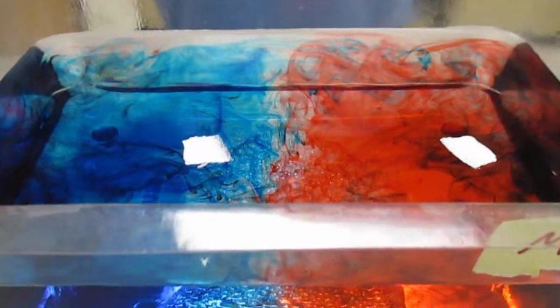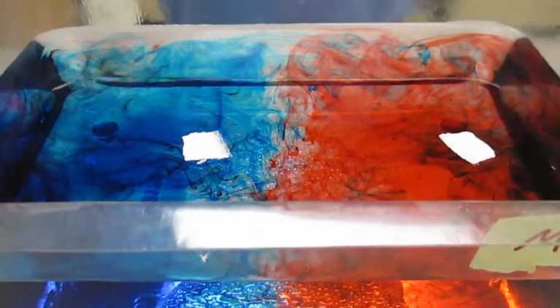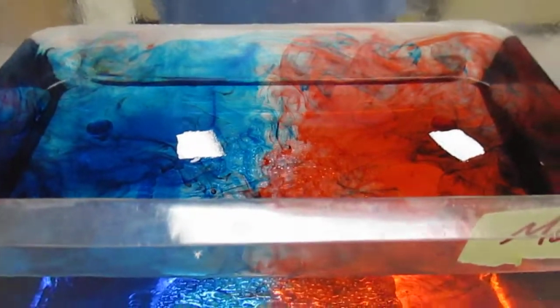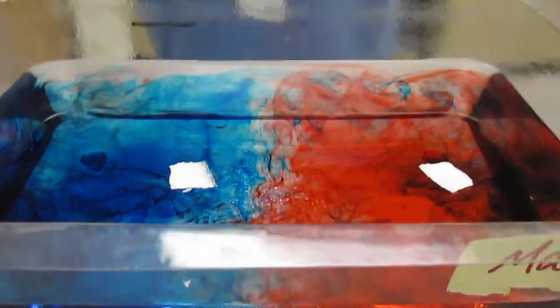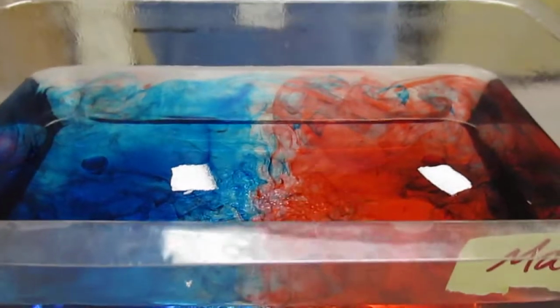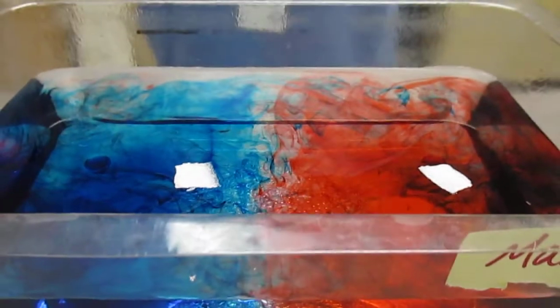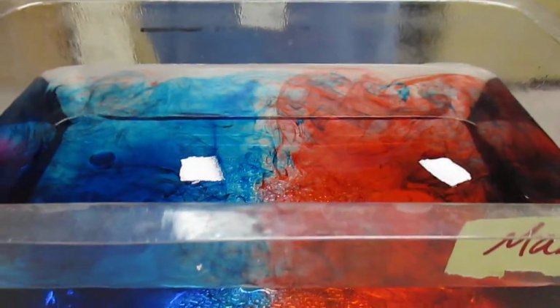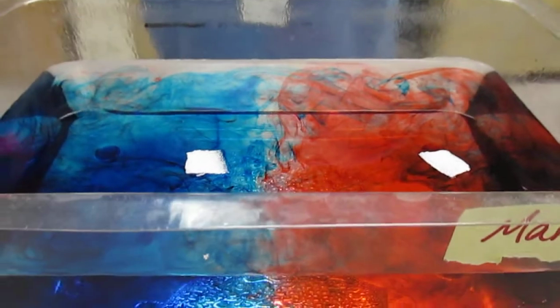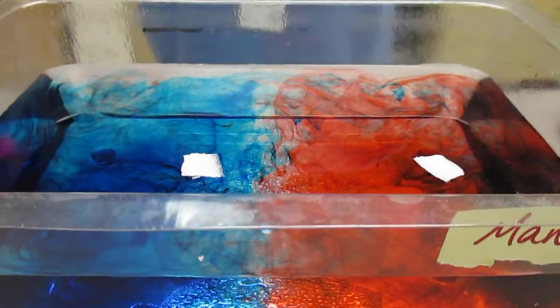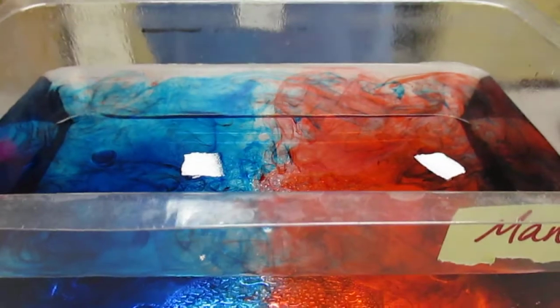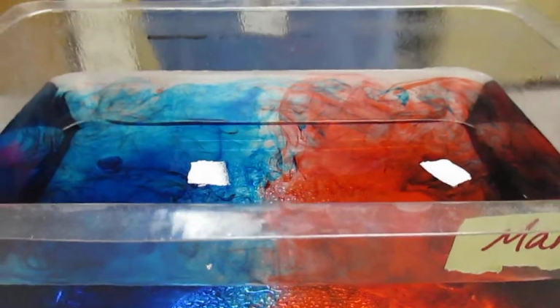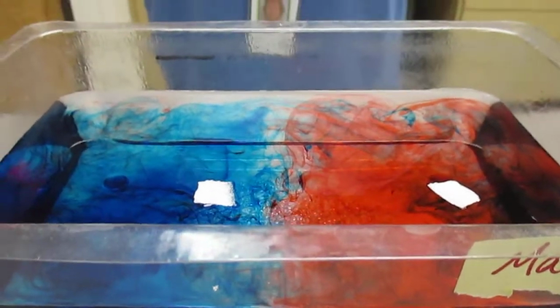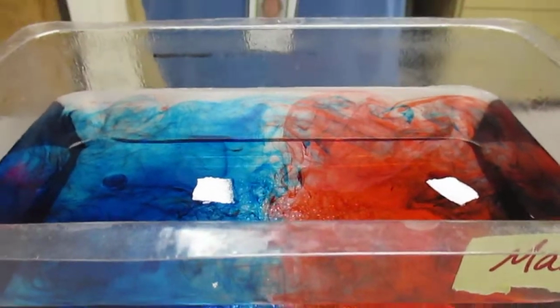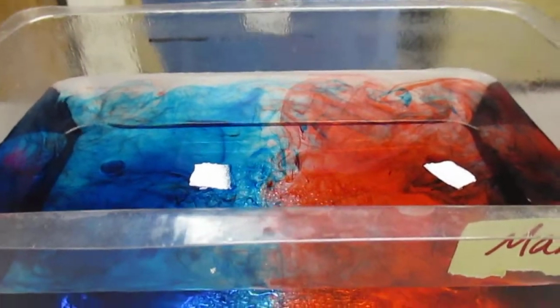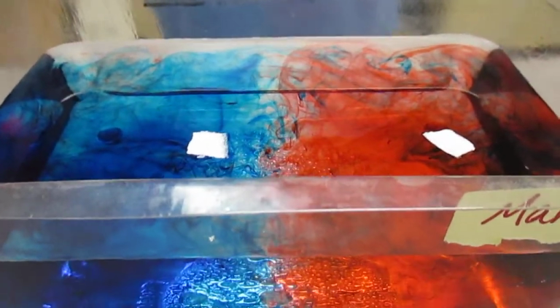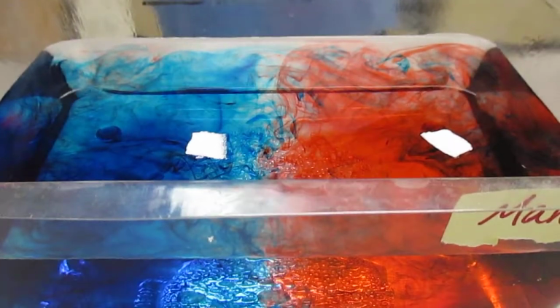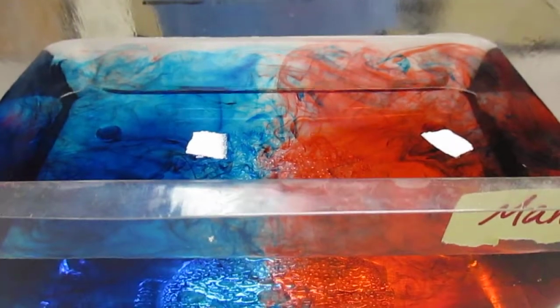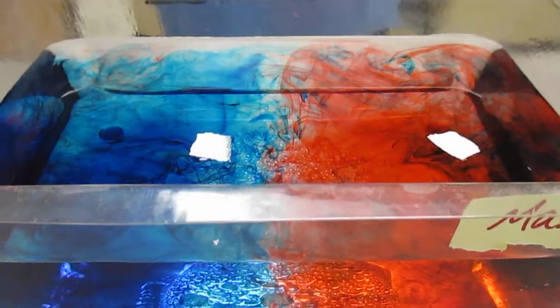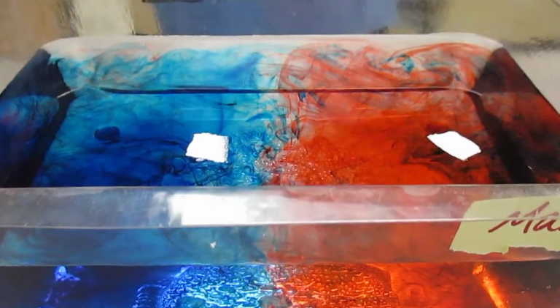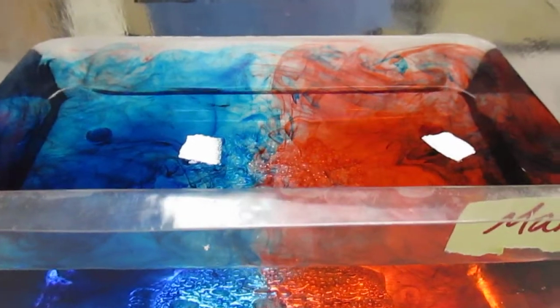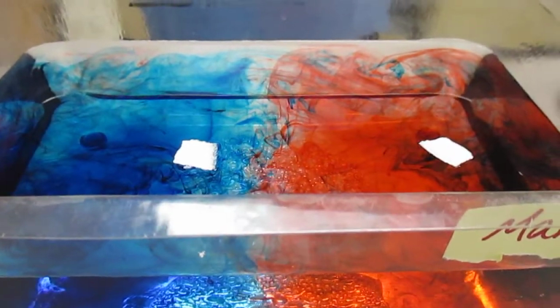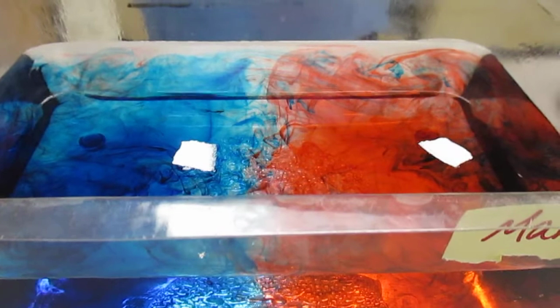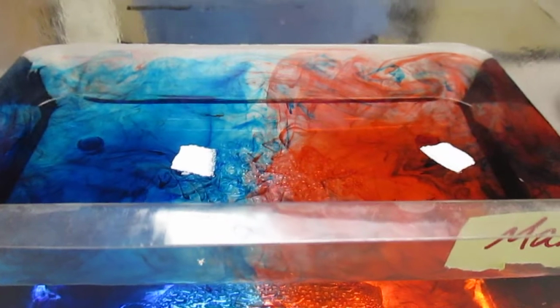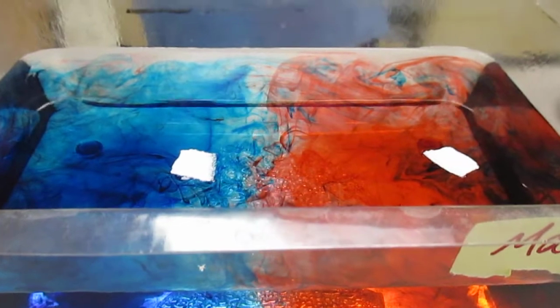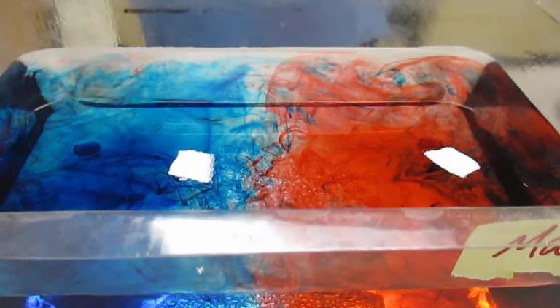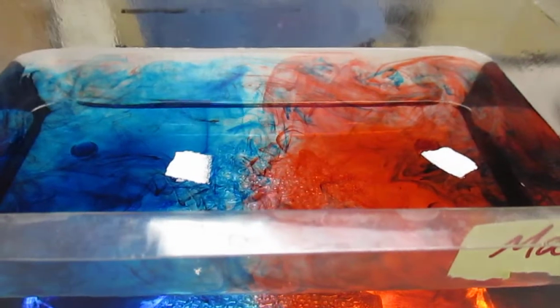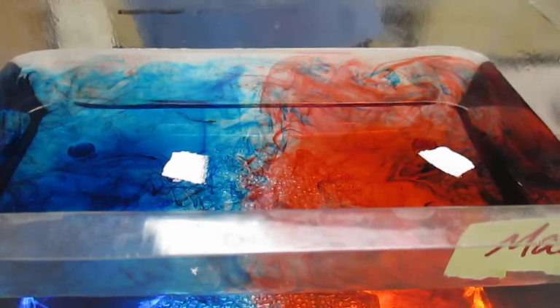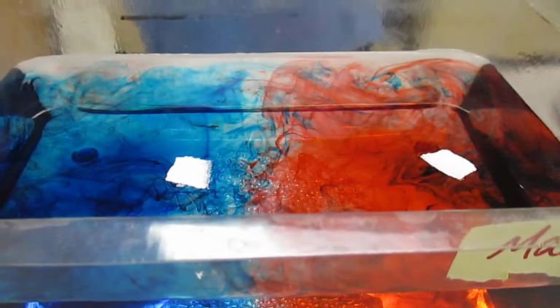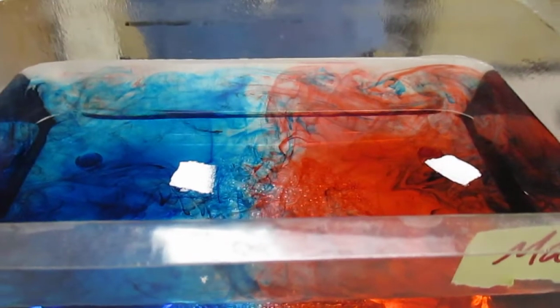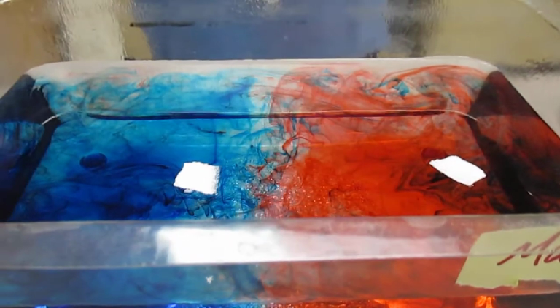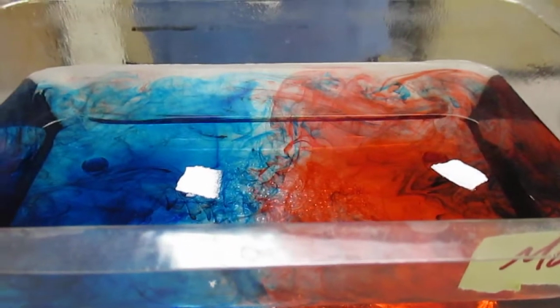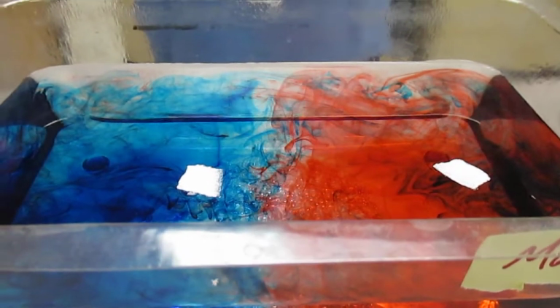Convection currents are started by the heat from the core, and they can move tectonic plates.